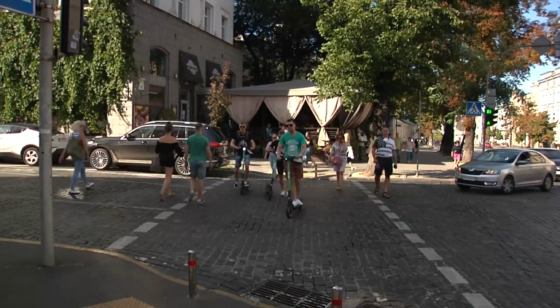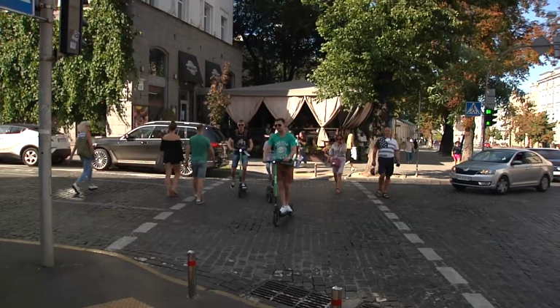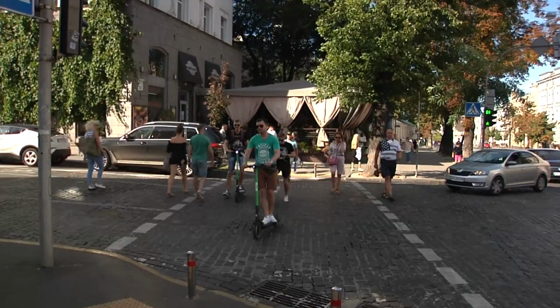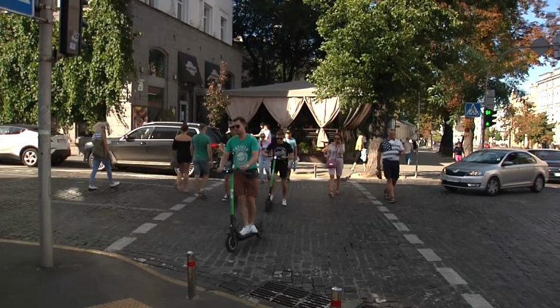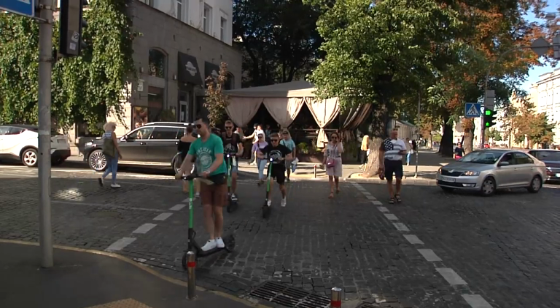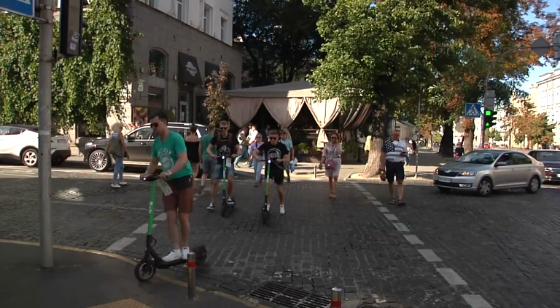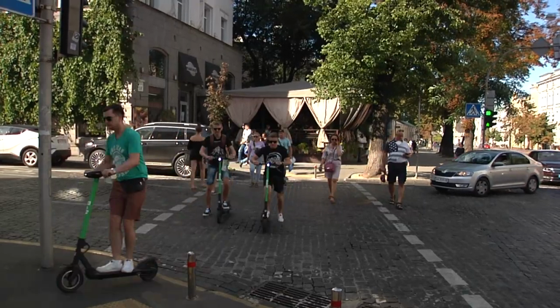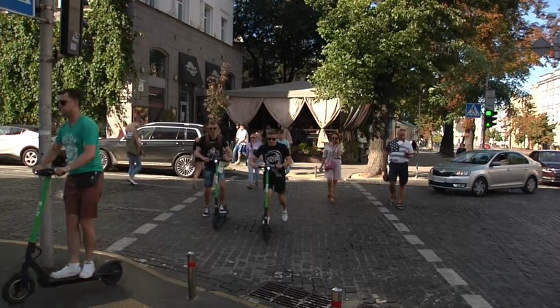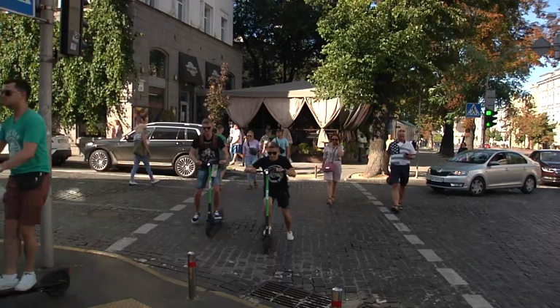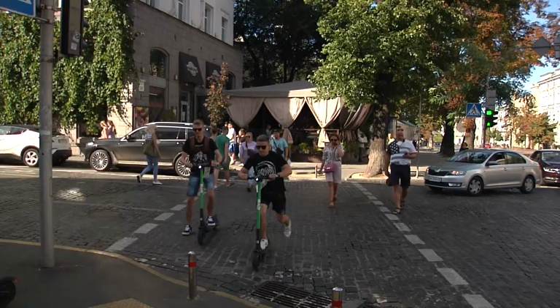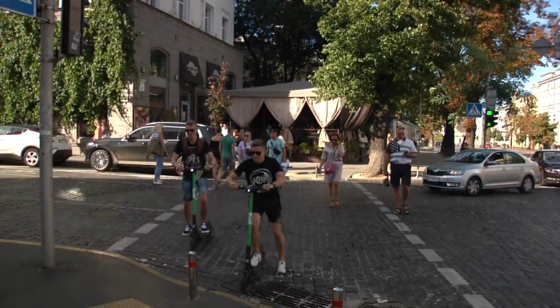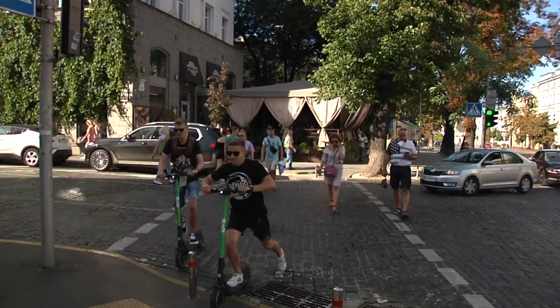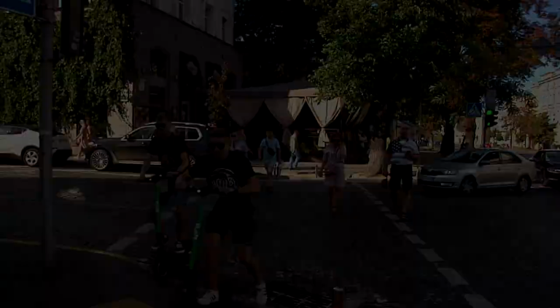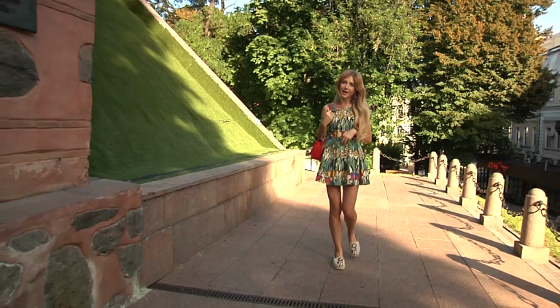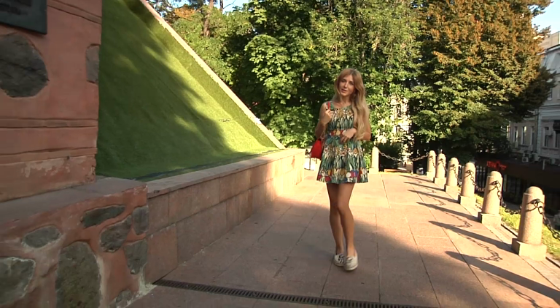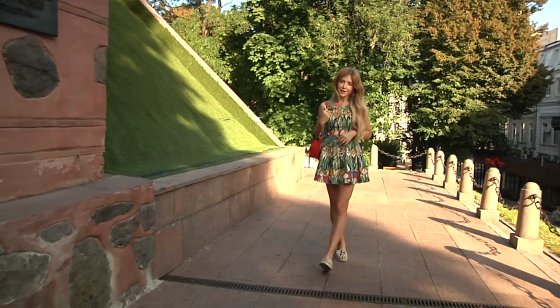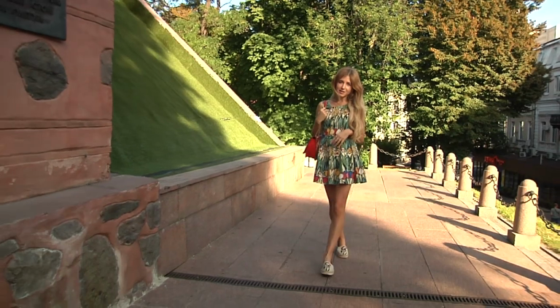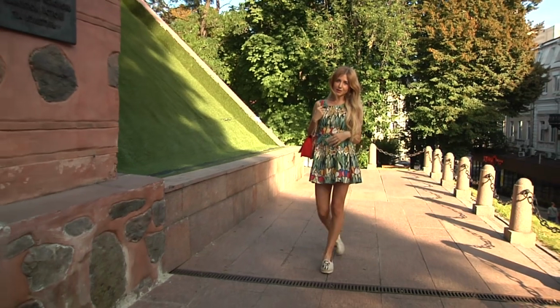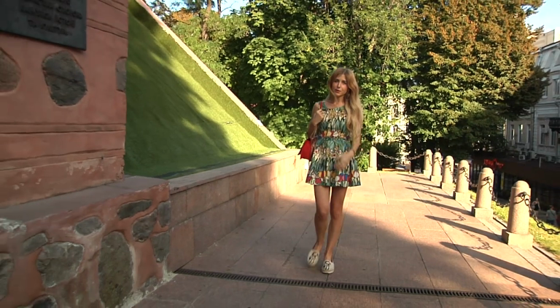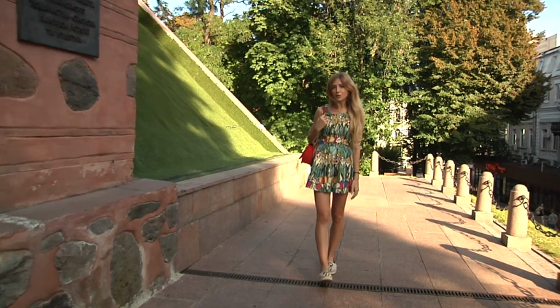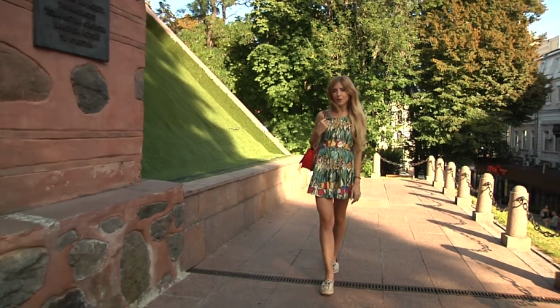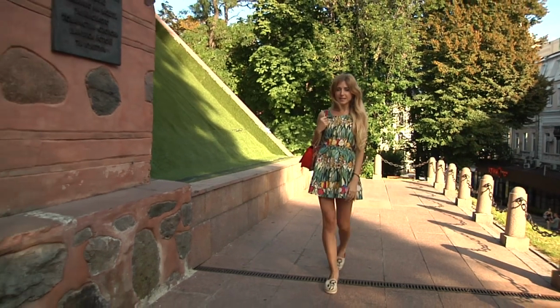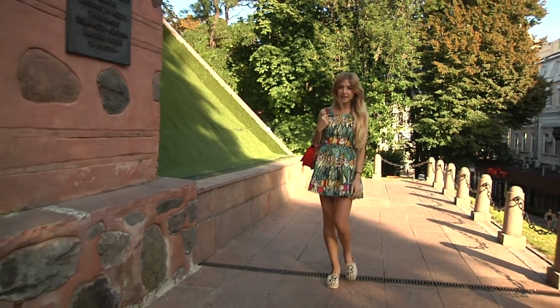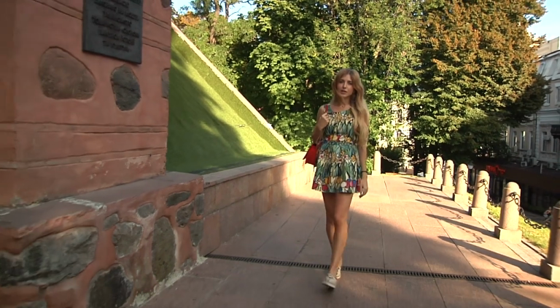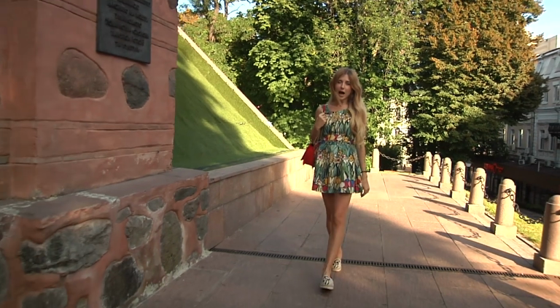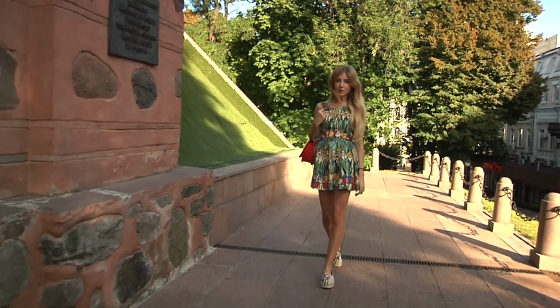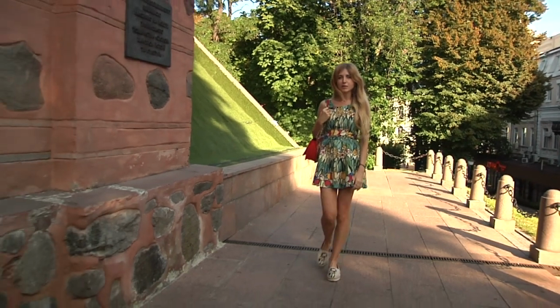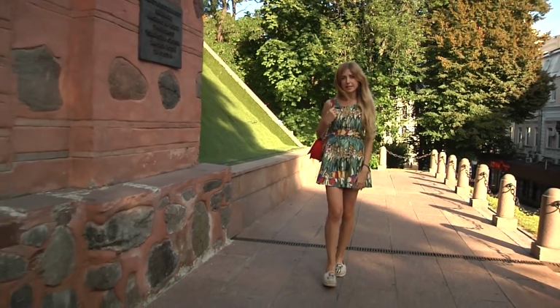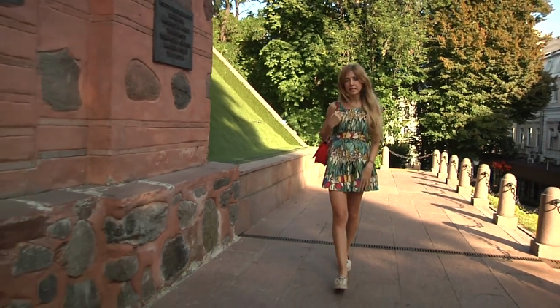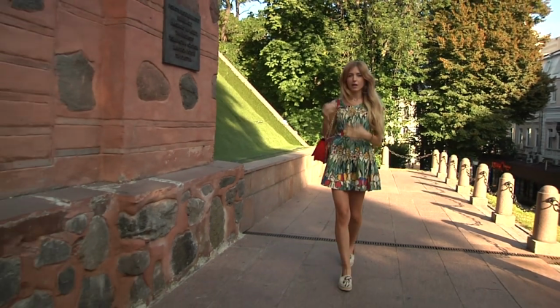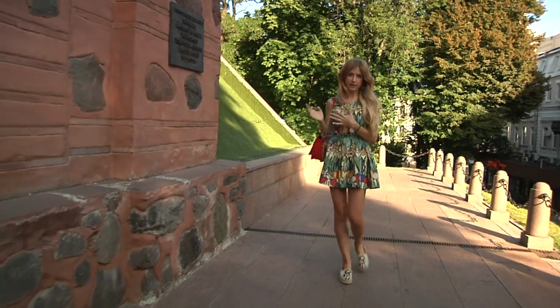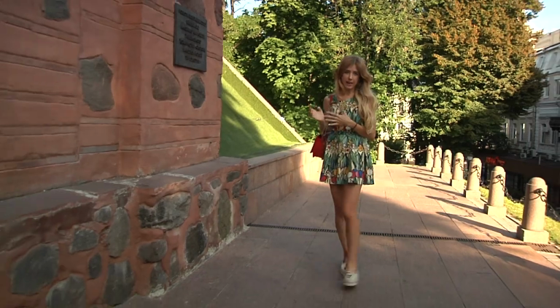So, with our Fuzadu, let's begin. Today we start our tour from the center, in the heart of the city — Golden Gate.